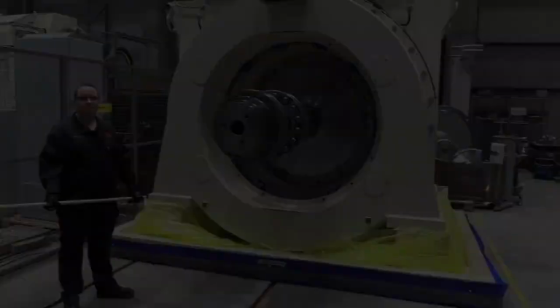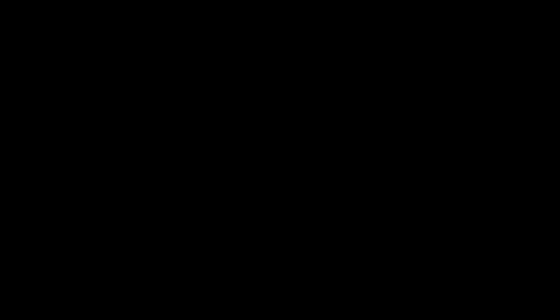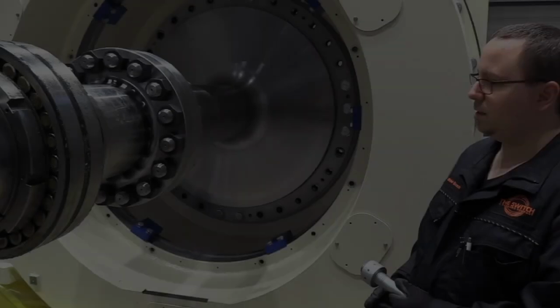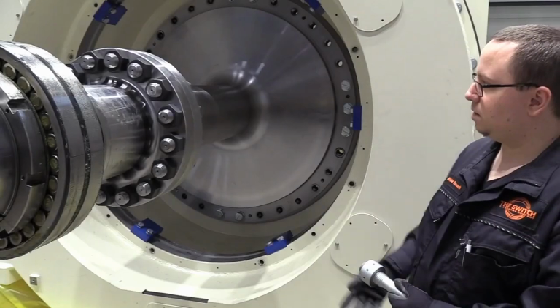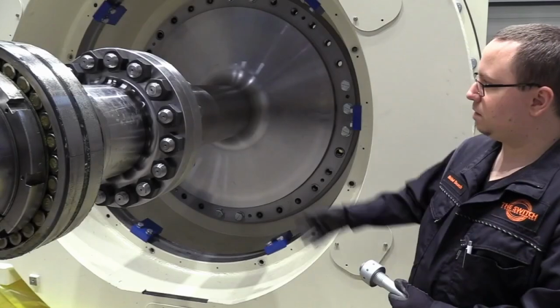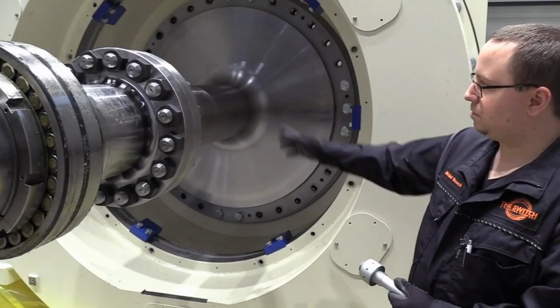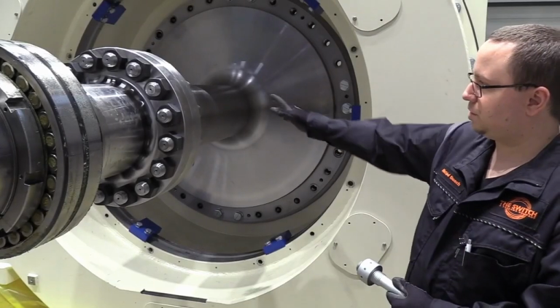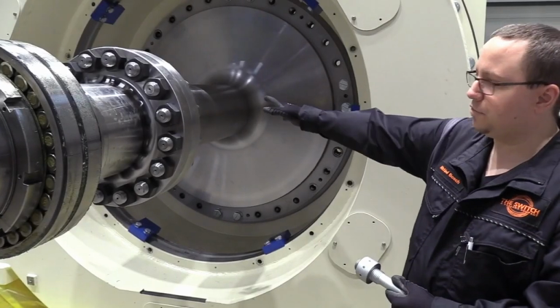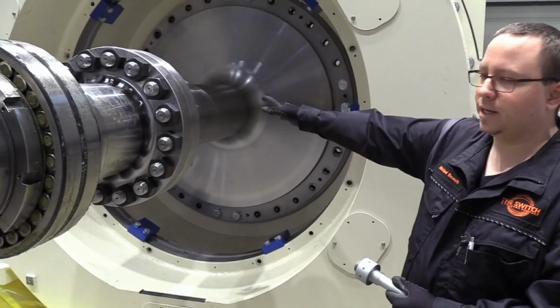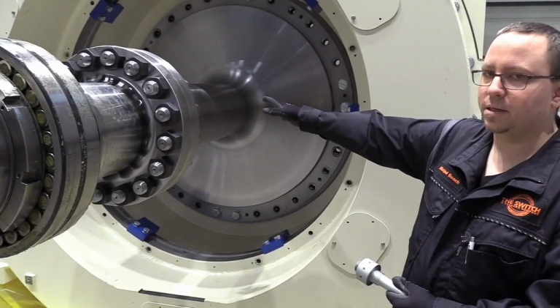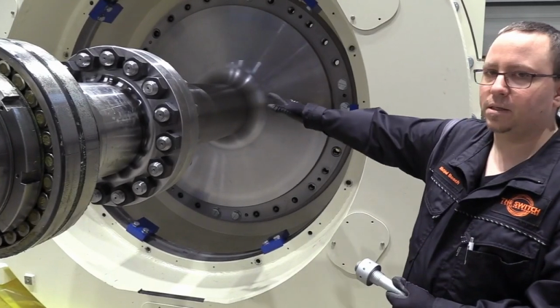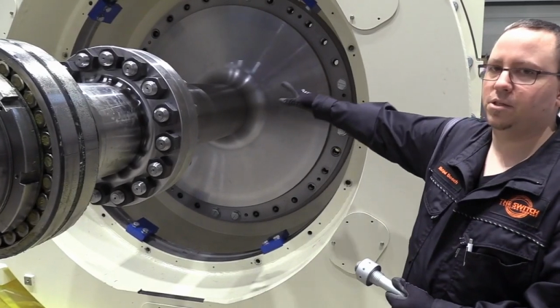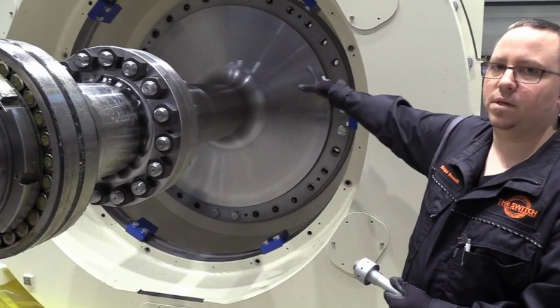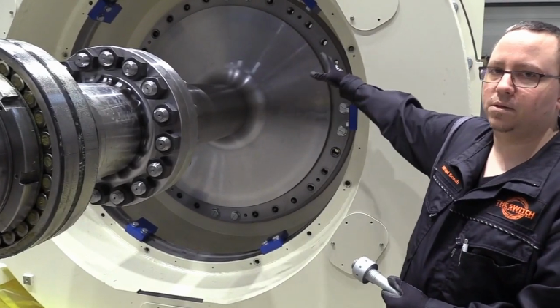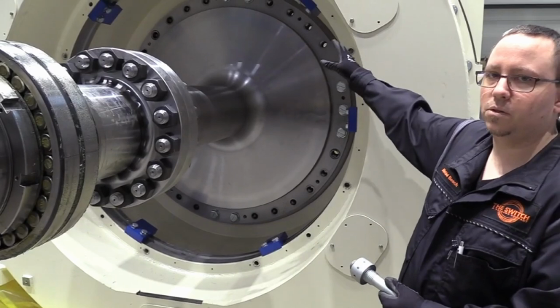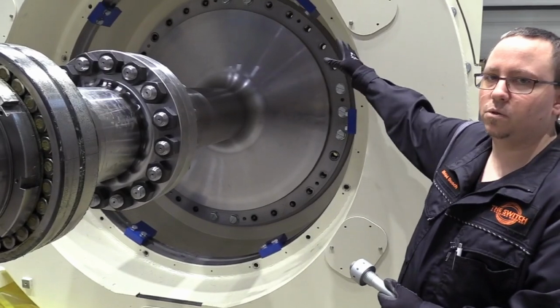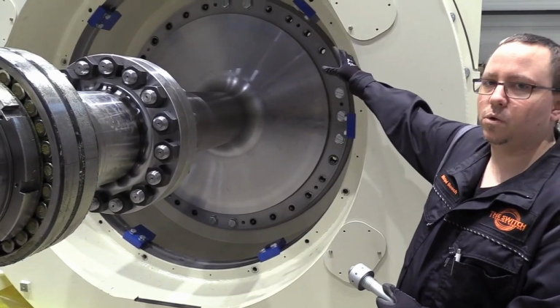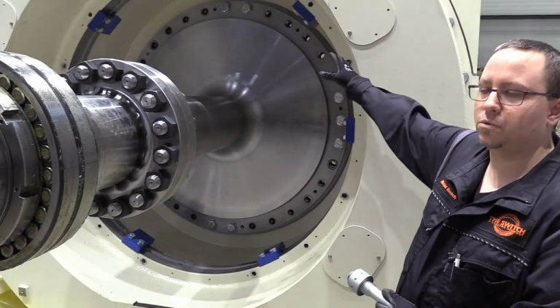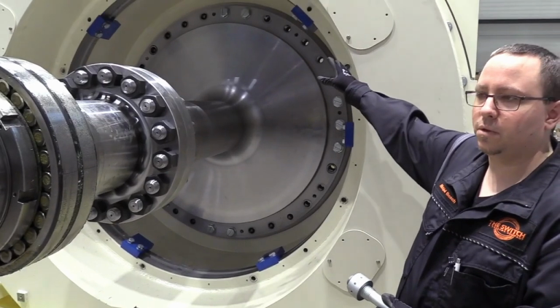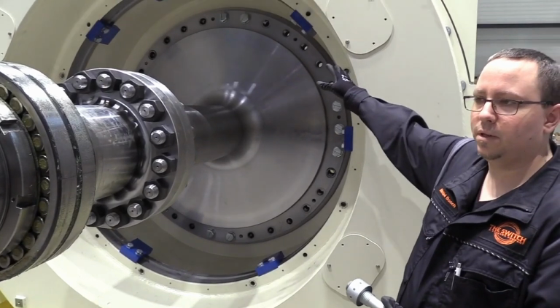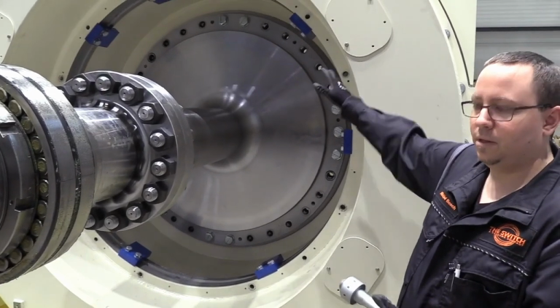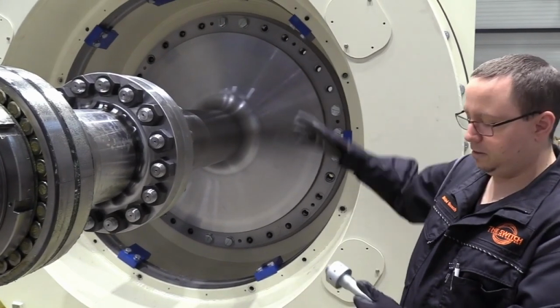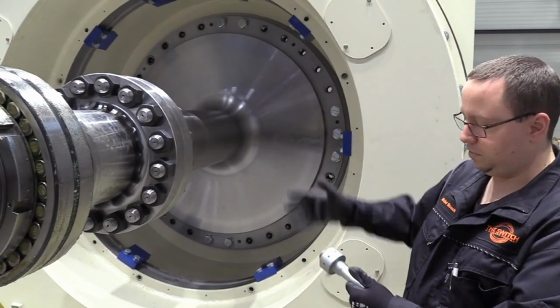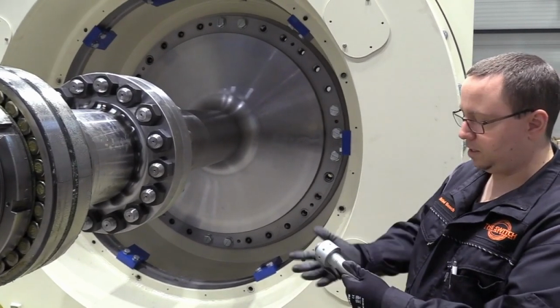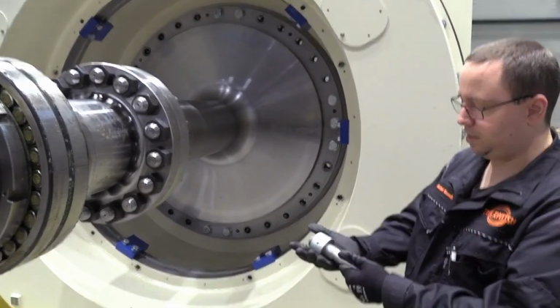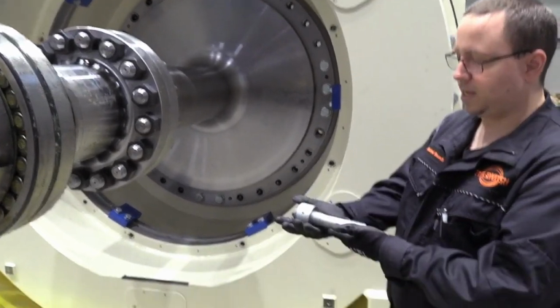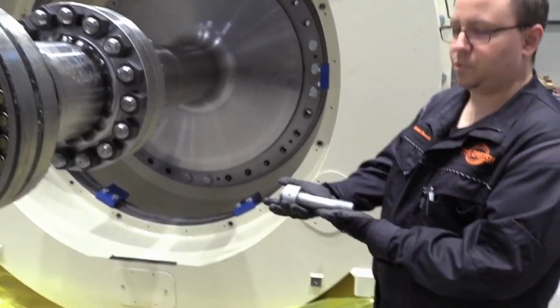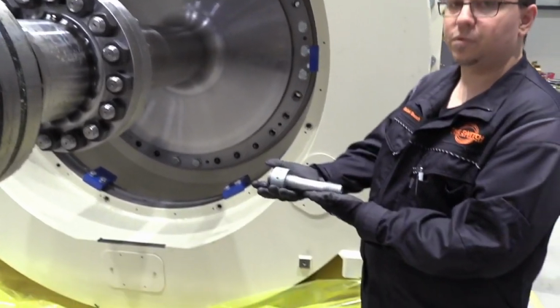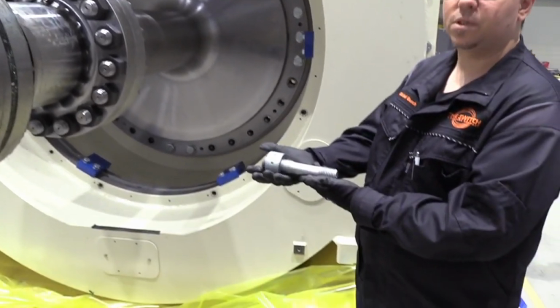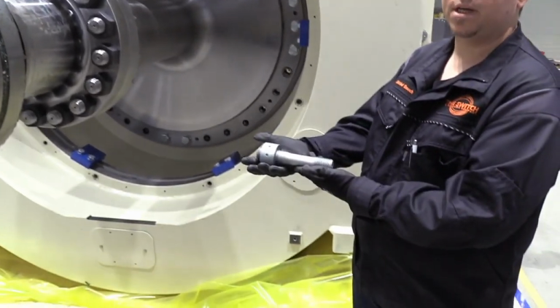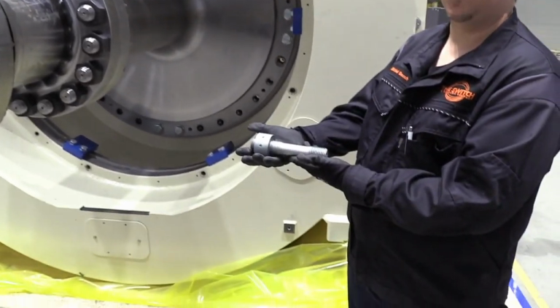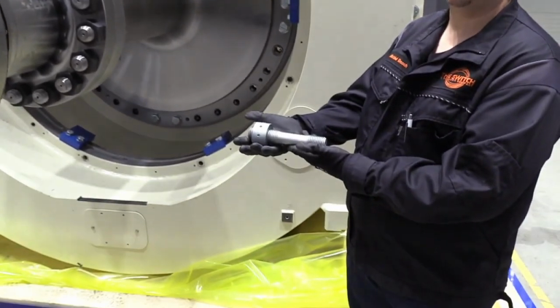The shaft line is connected to the rotor via this type of stud bolts.